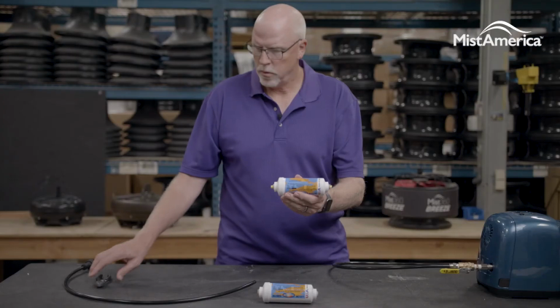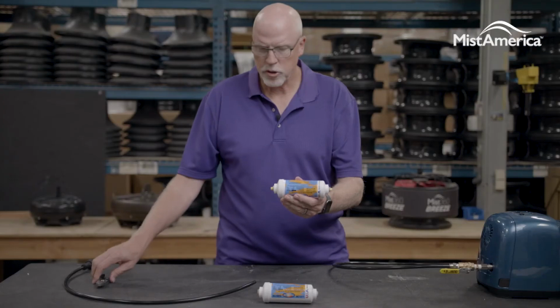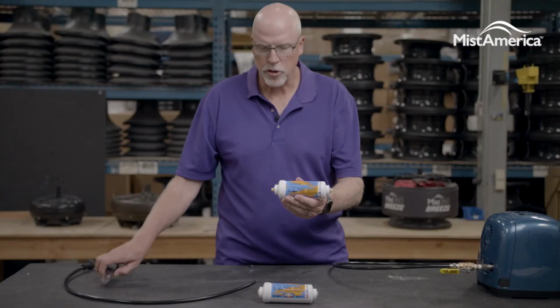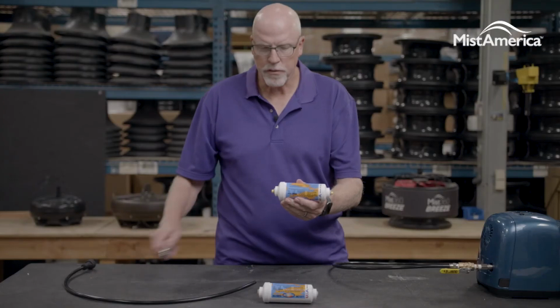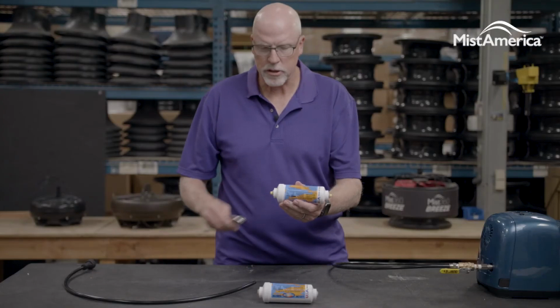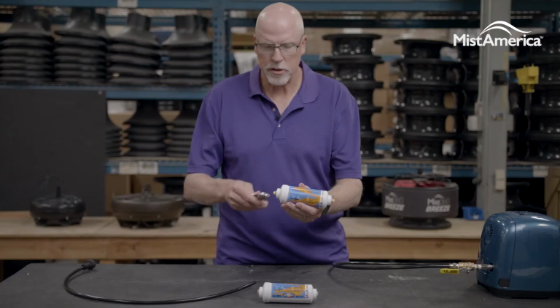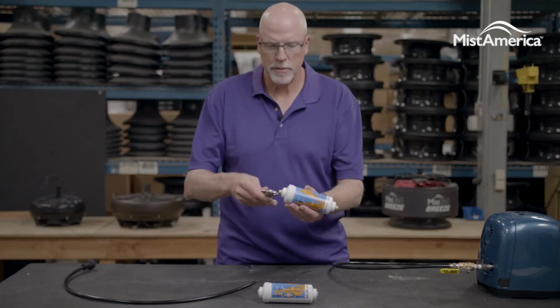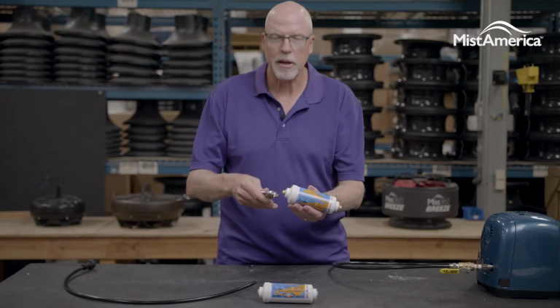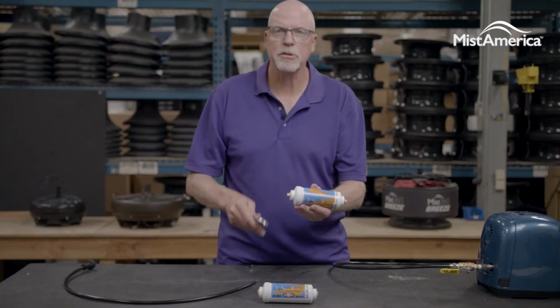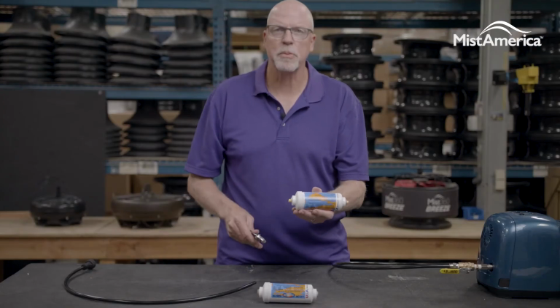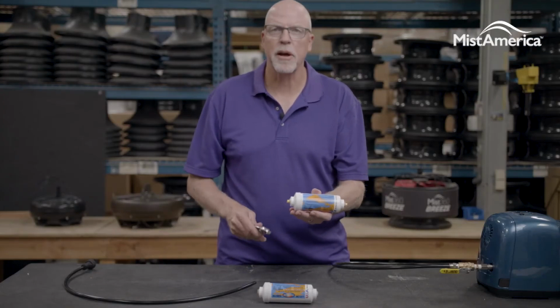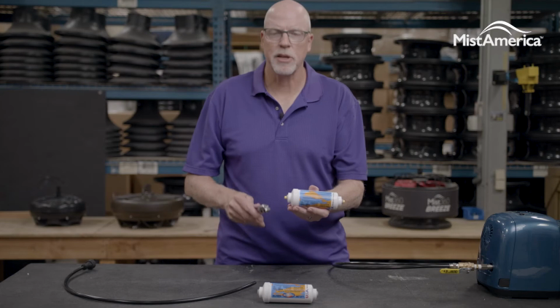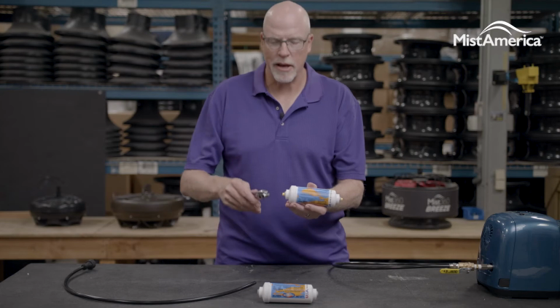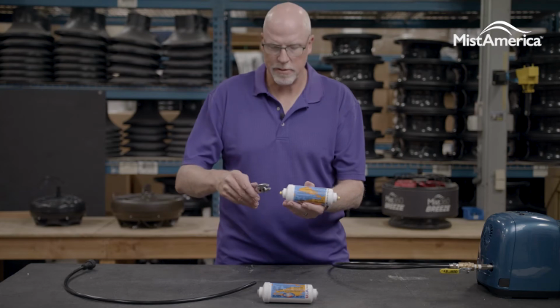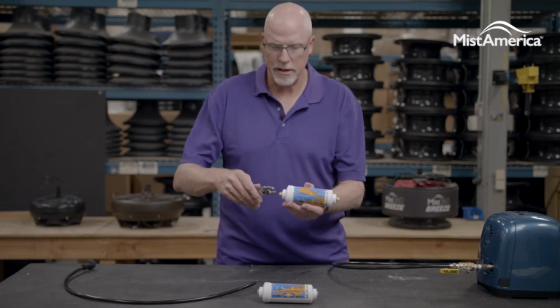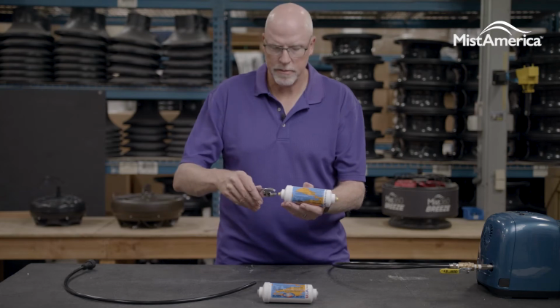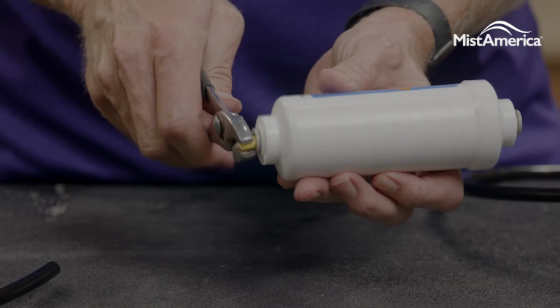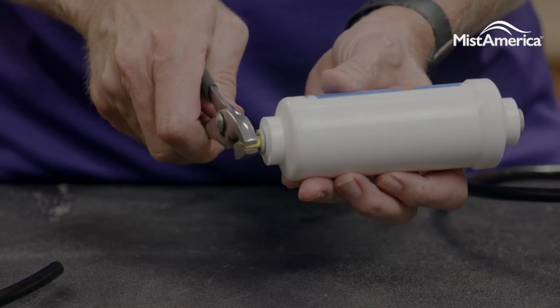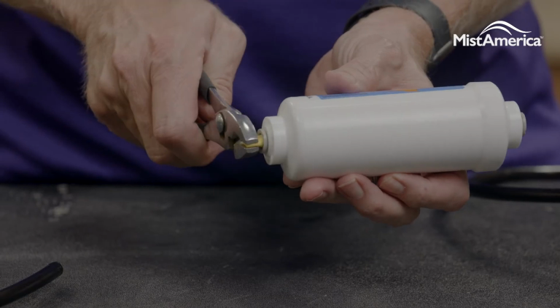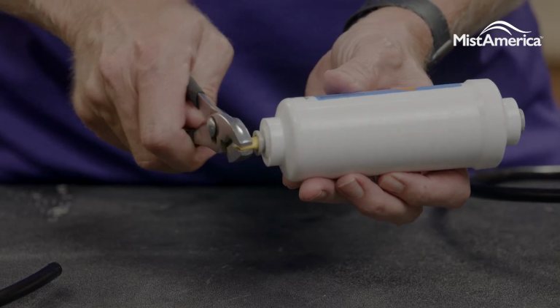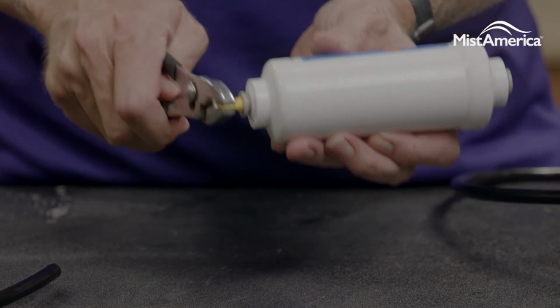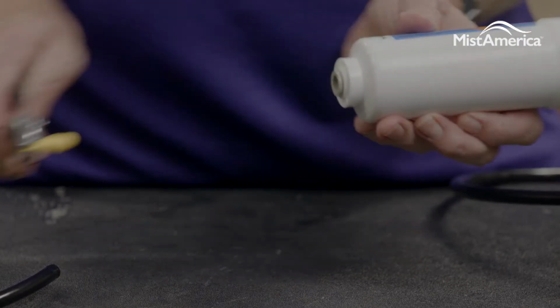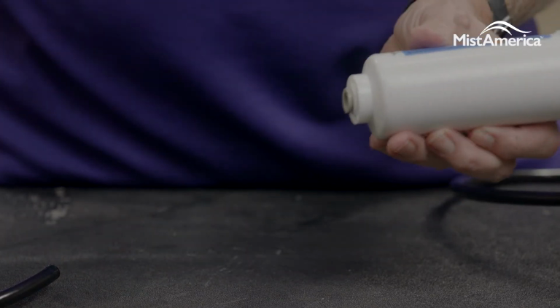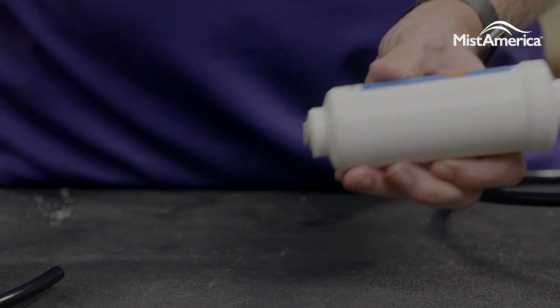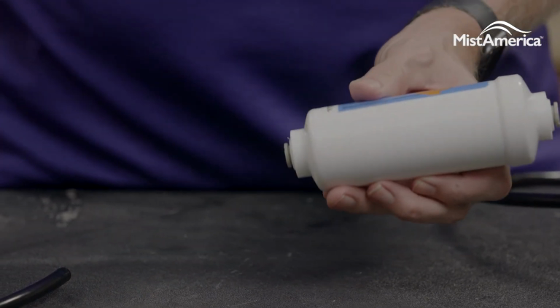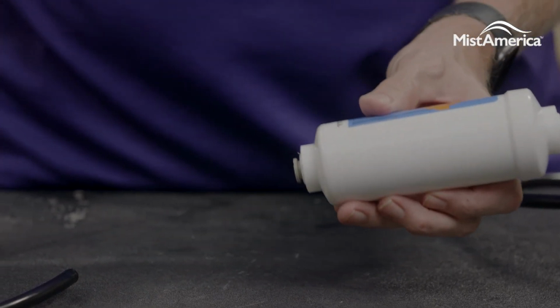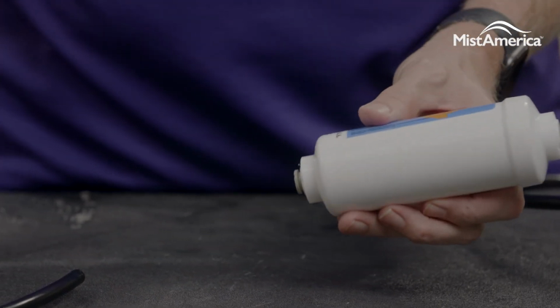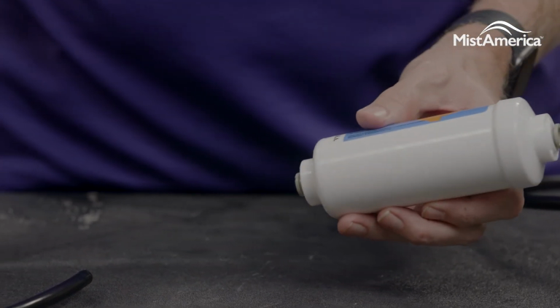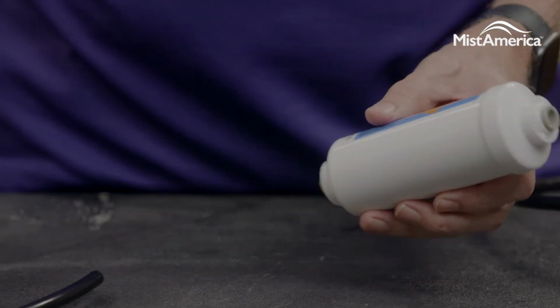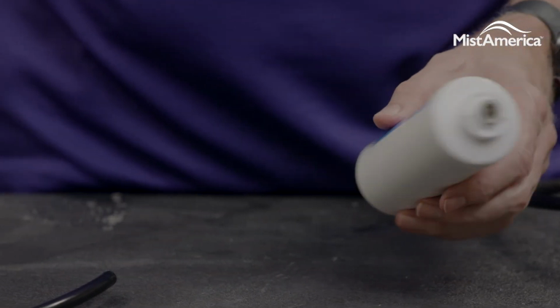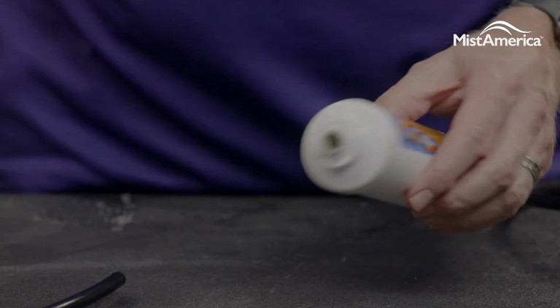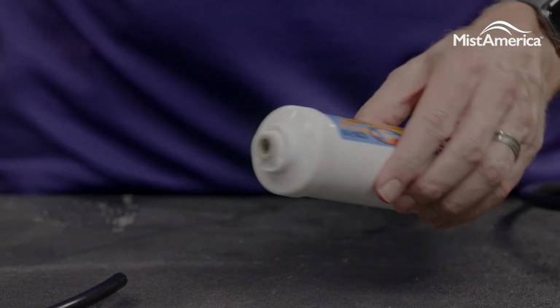With your new filter, it comes with plugs on either end, so grab some pliers and pull those plugs out.